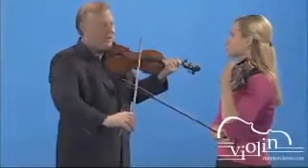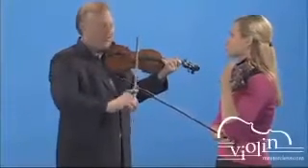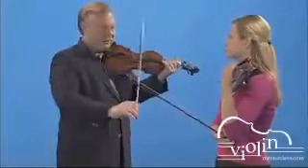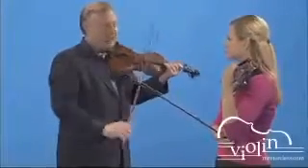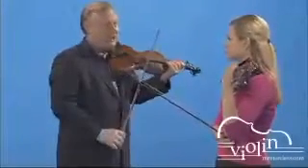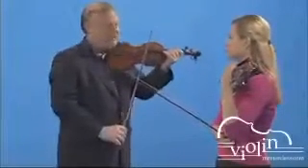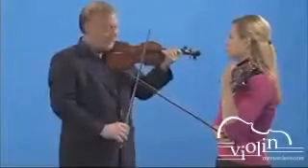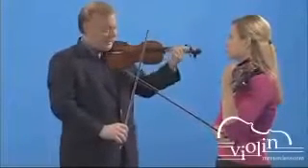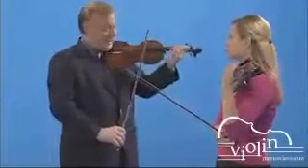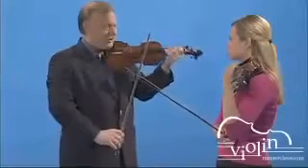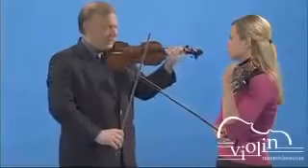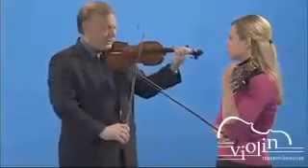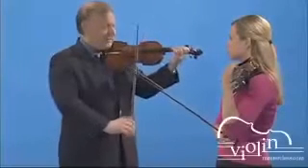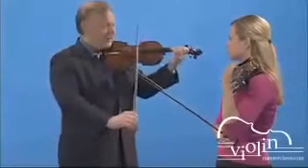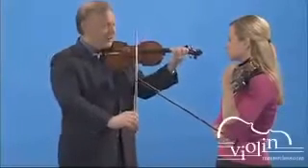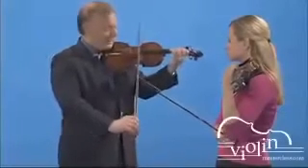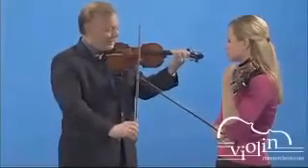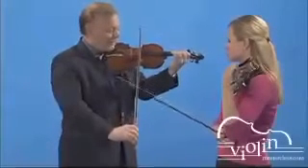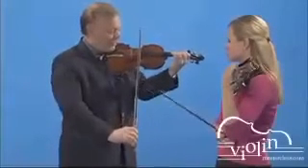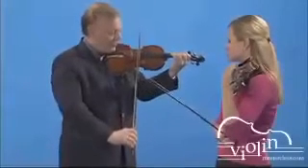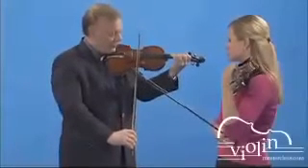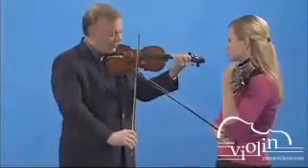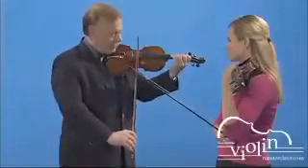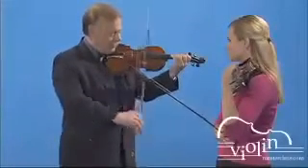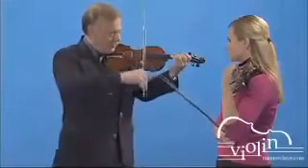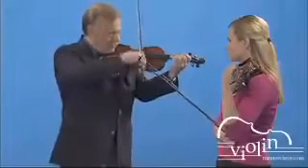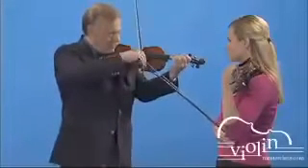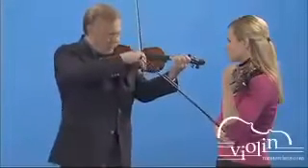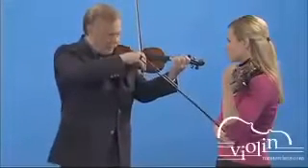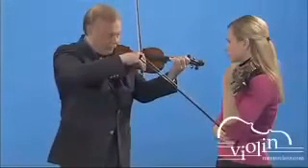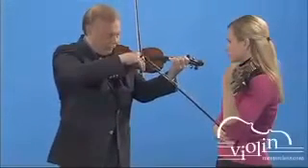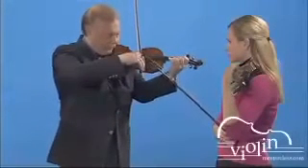Now let's change the bowing. Let's start down bow at the tip and up bow at the frog.